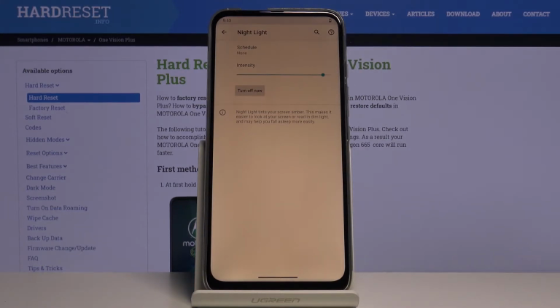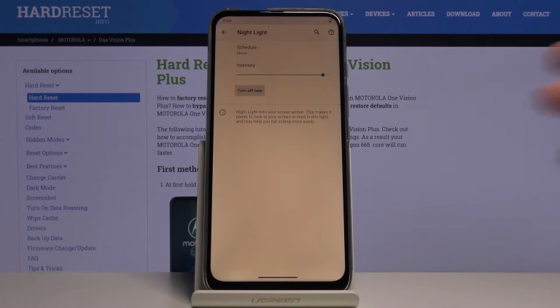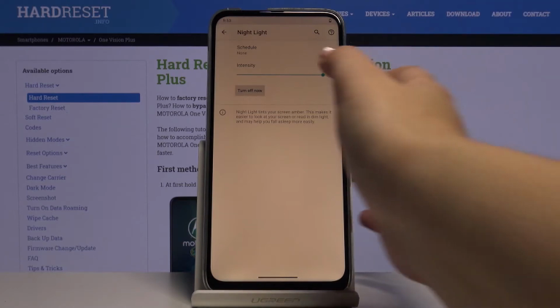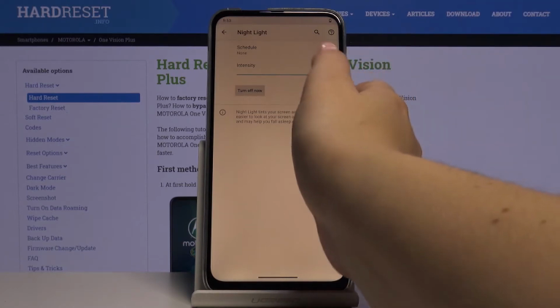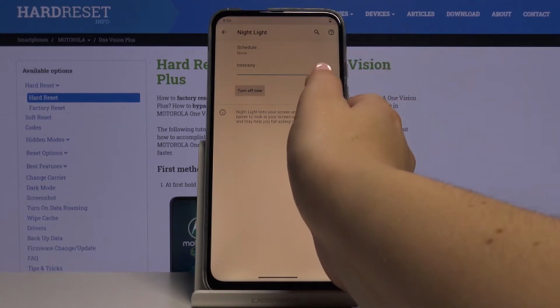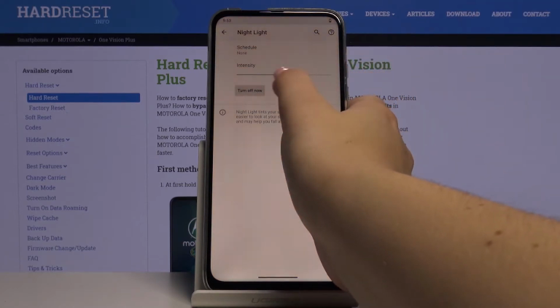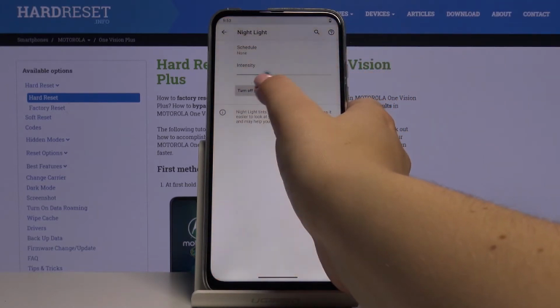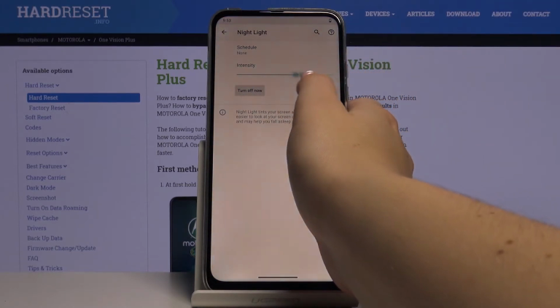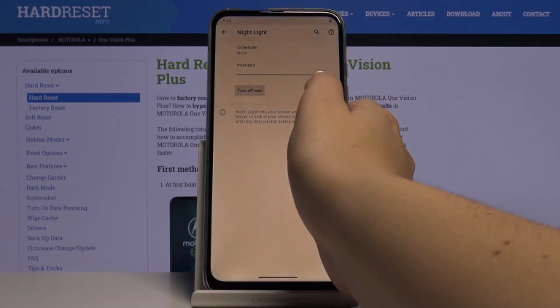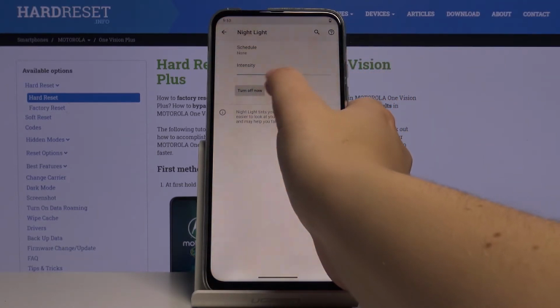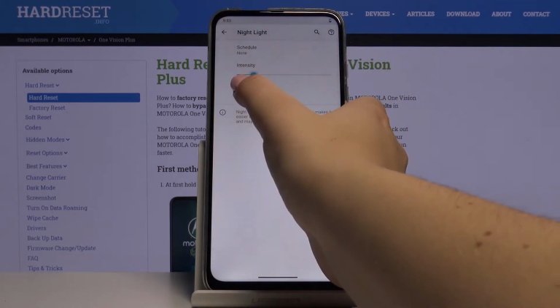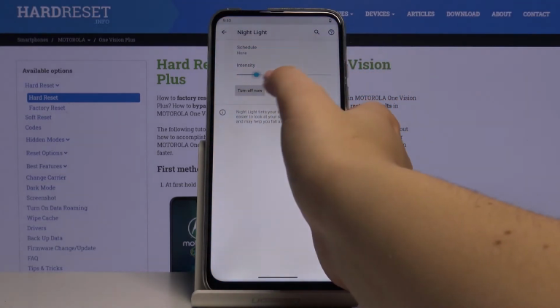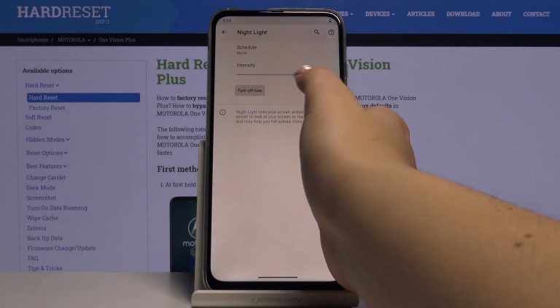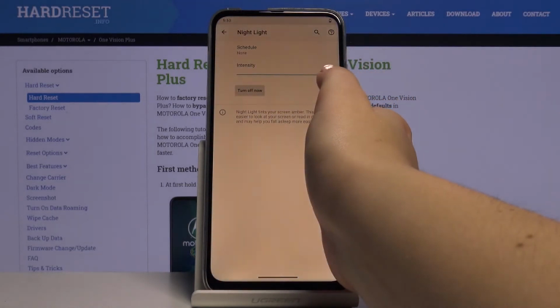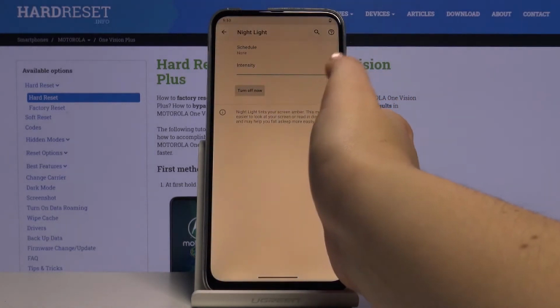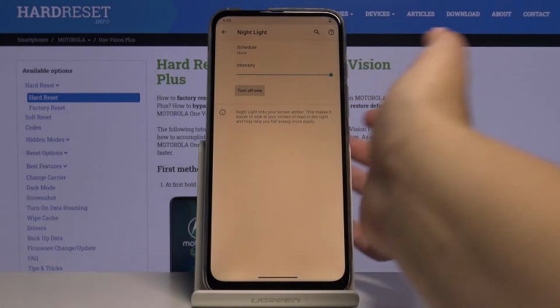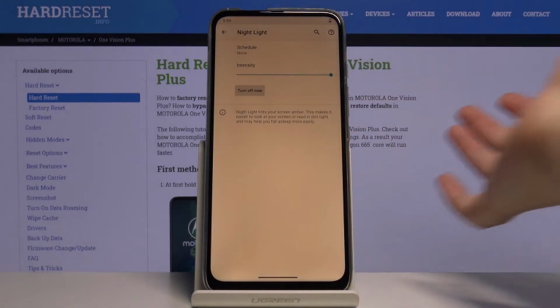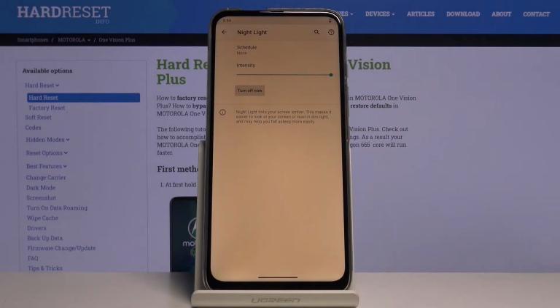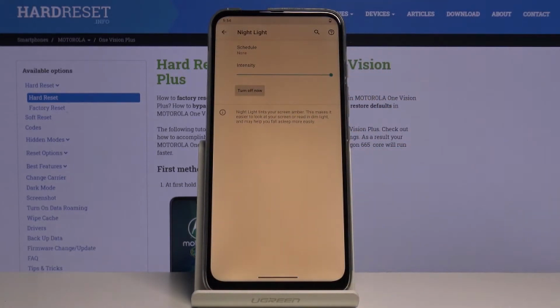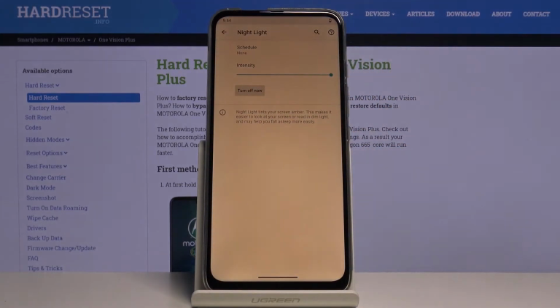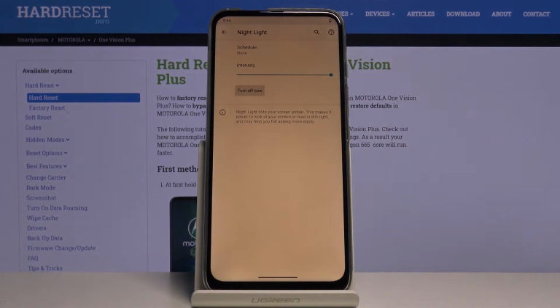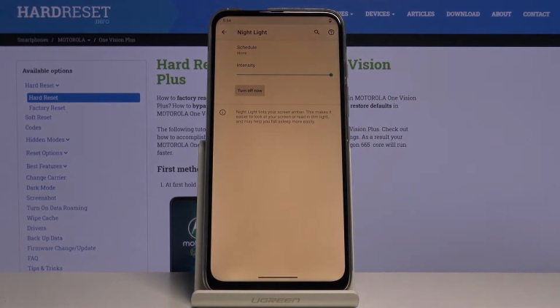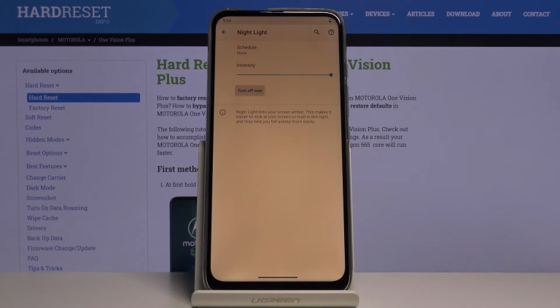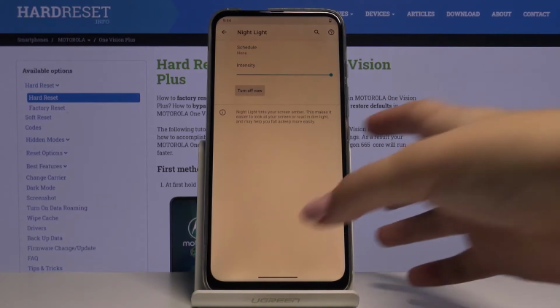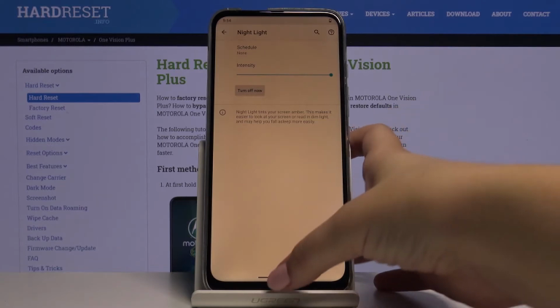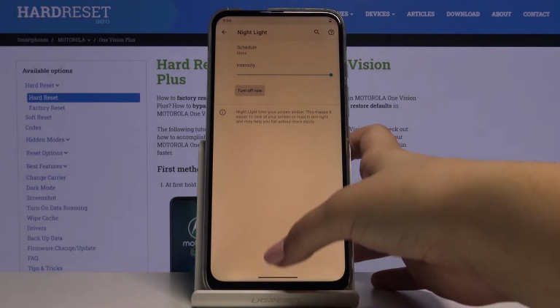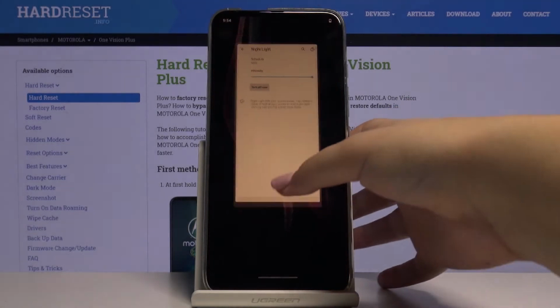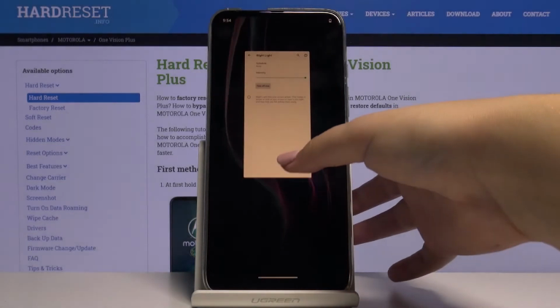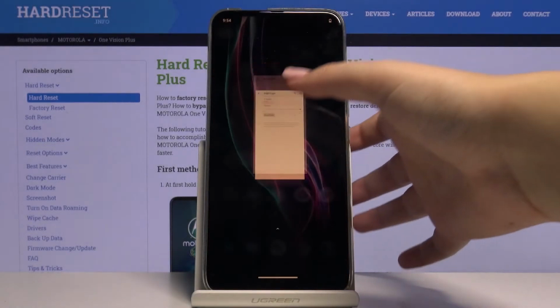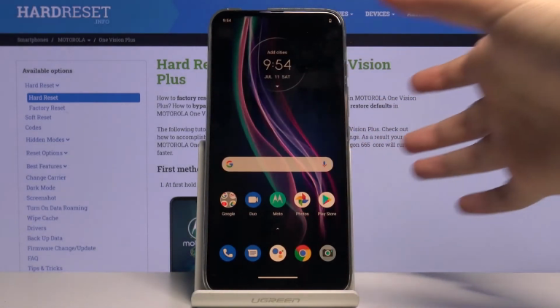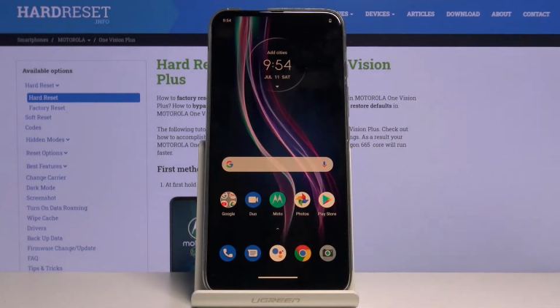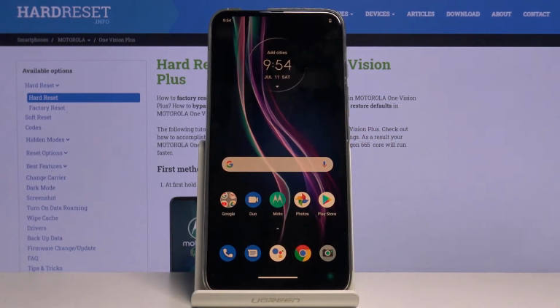Of course you can change the intensity of that feature — it's up to you. I will leave it like it is. And that's the customization.